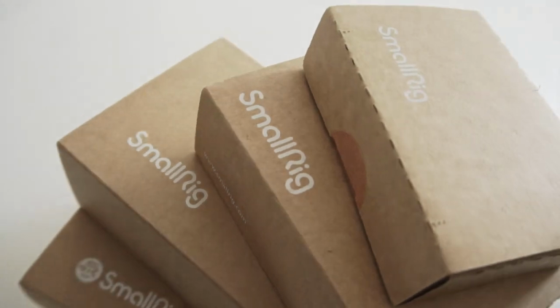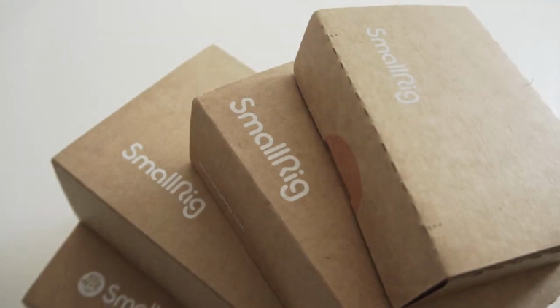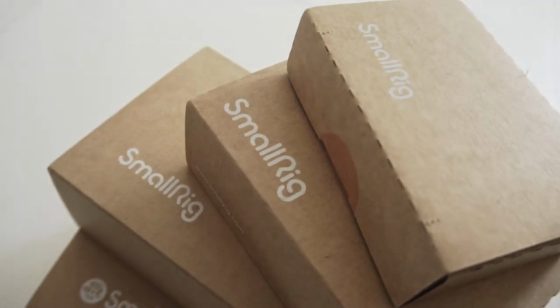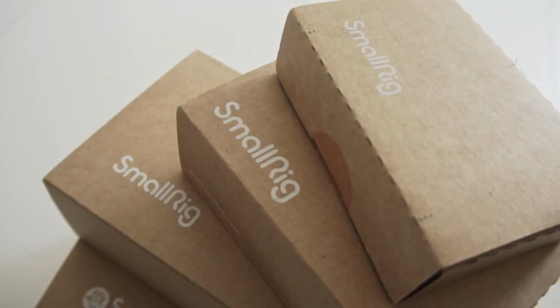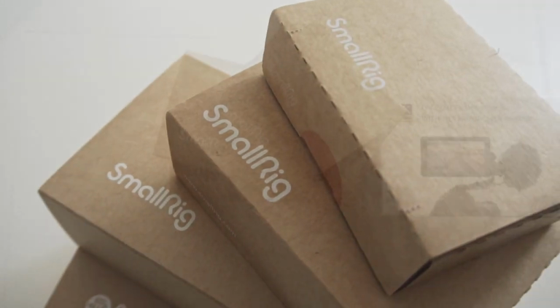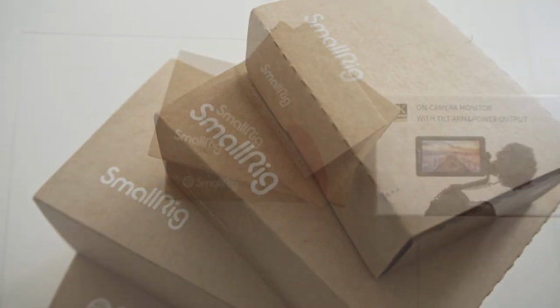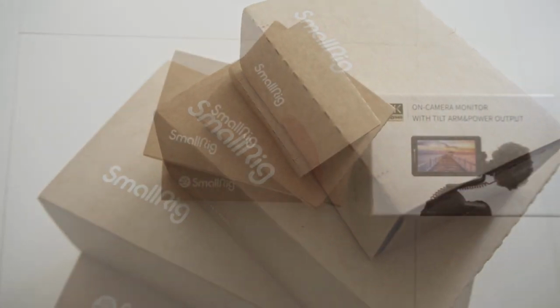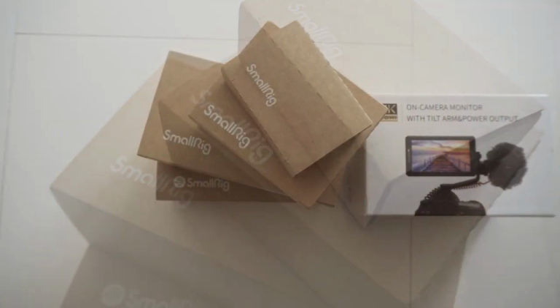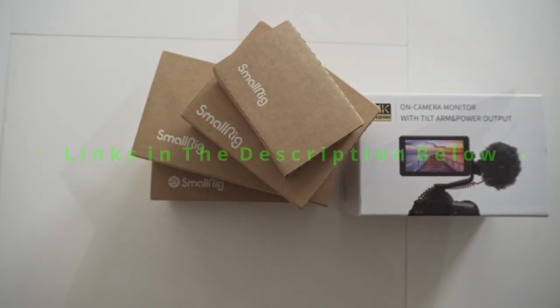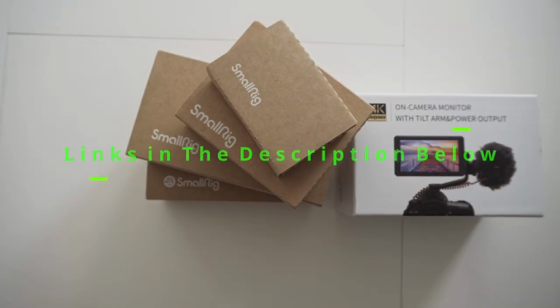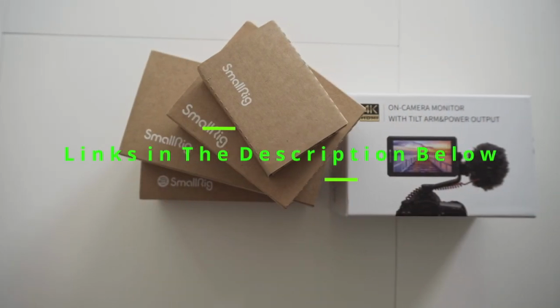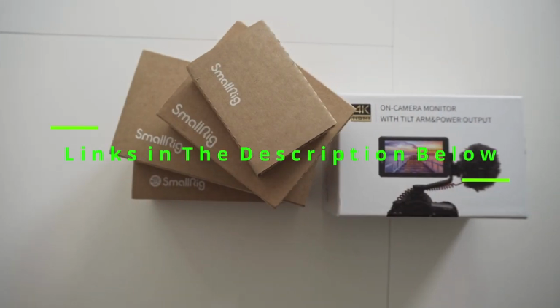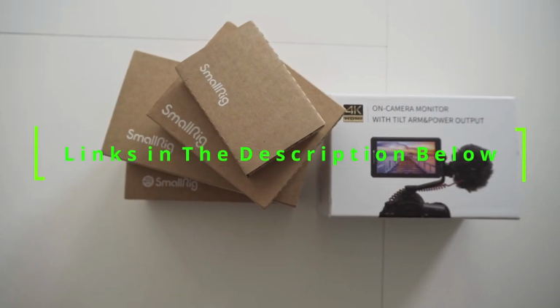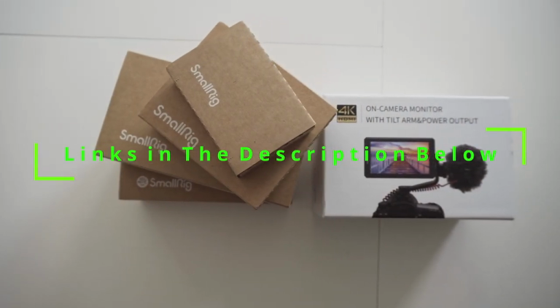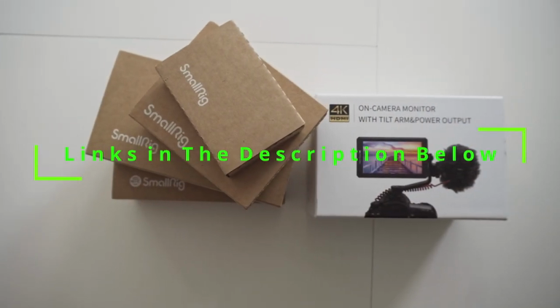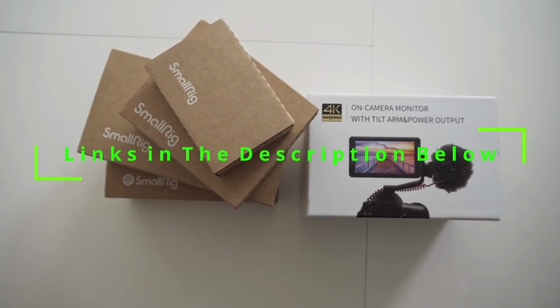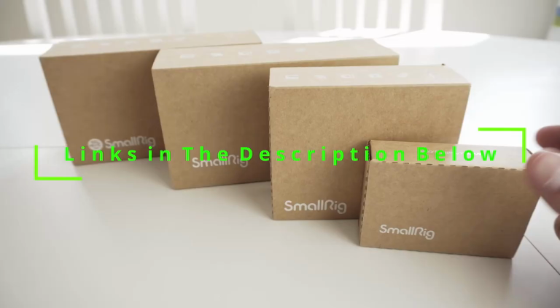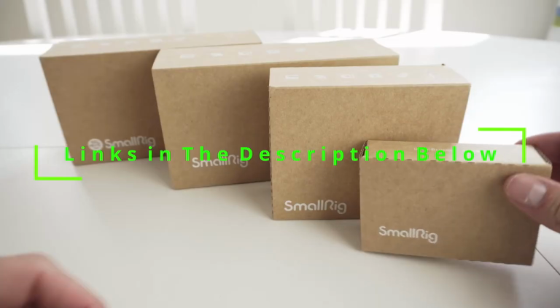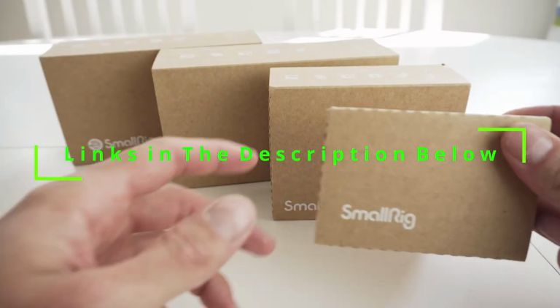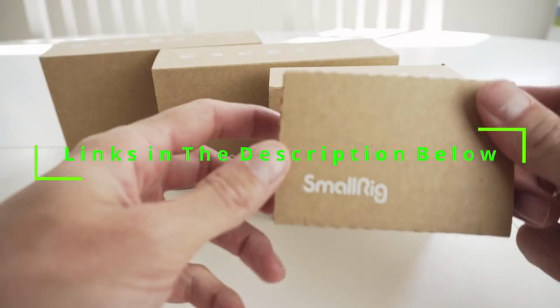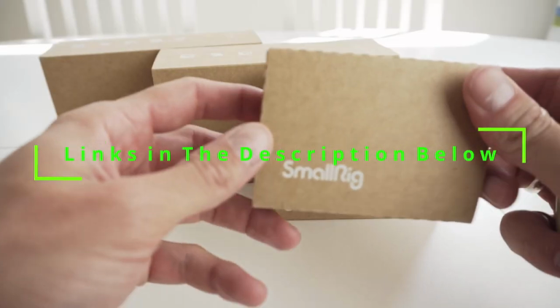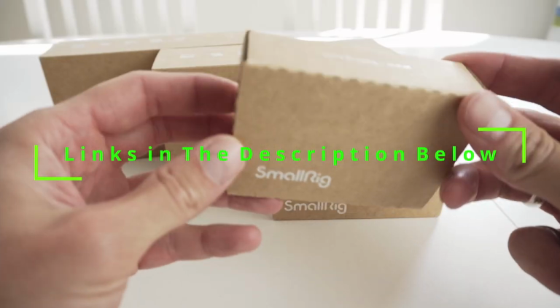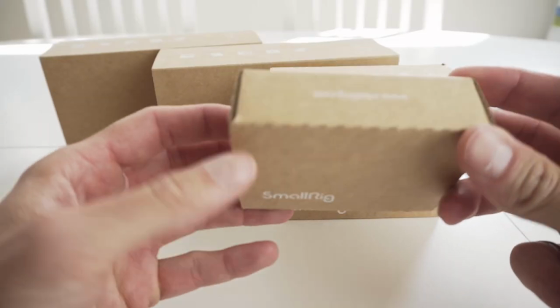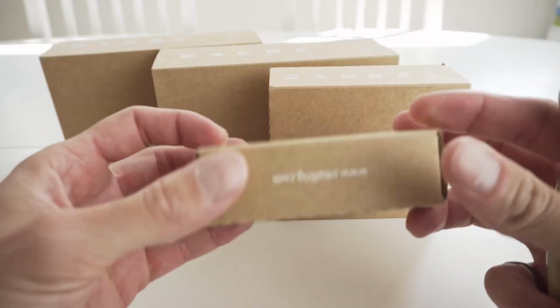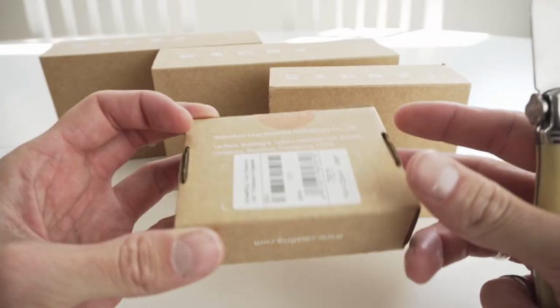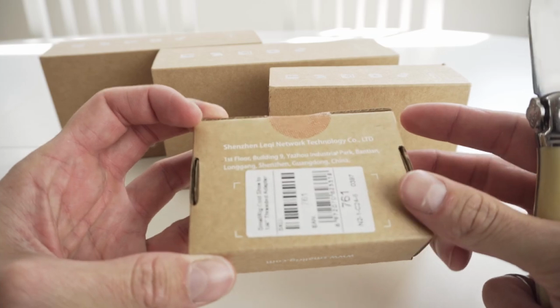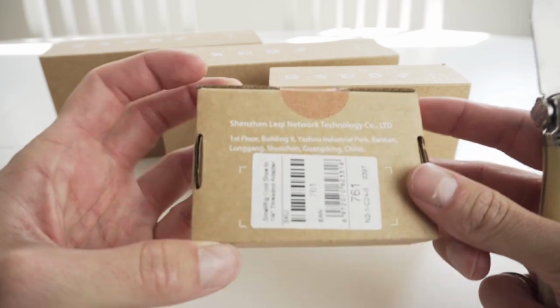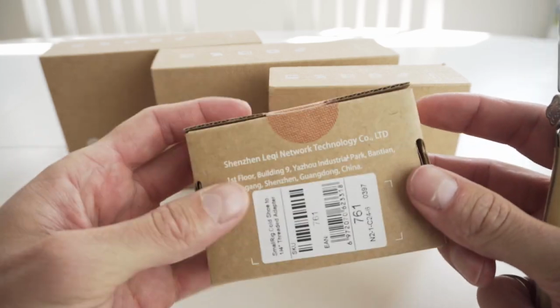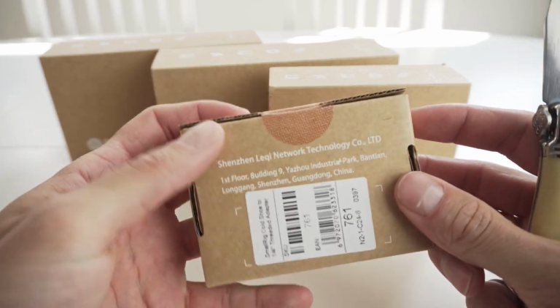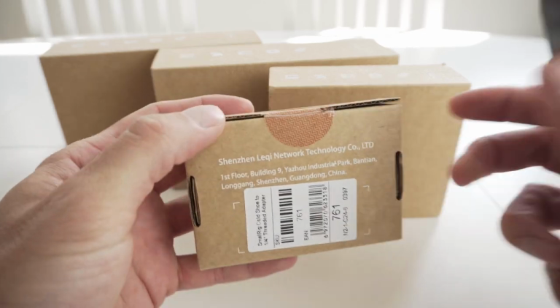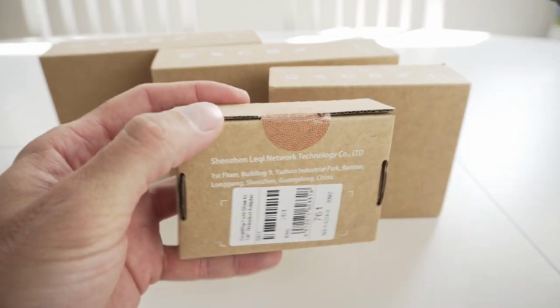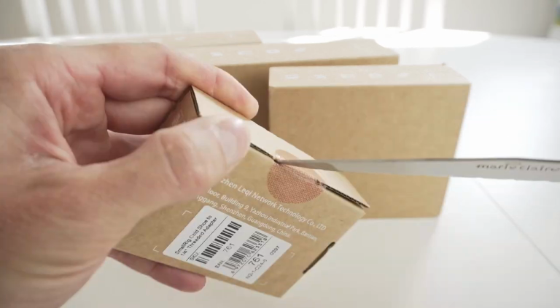This is my small rig camera setup where we'll also add a monitor. Let's take a look at what's in the box.